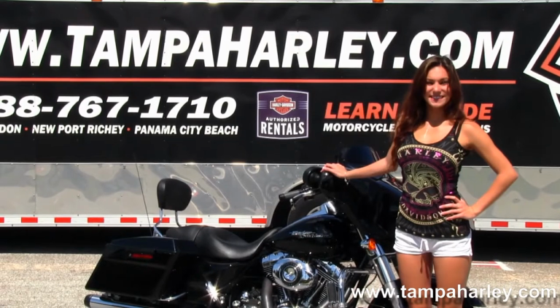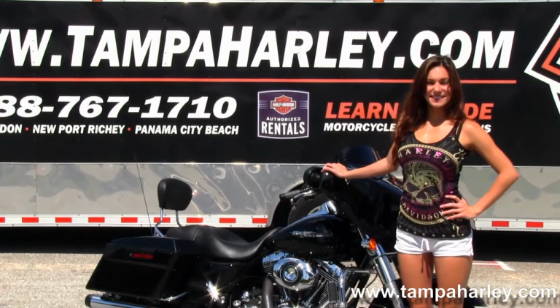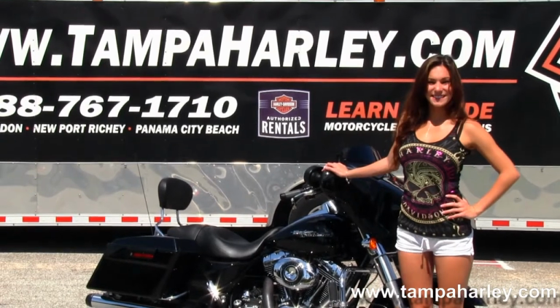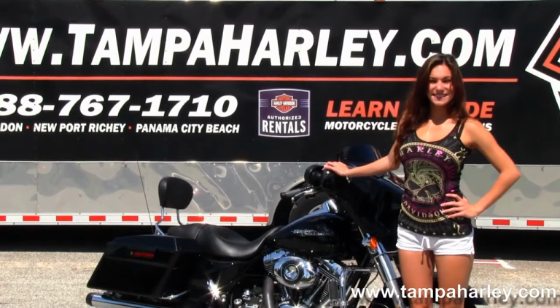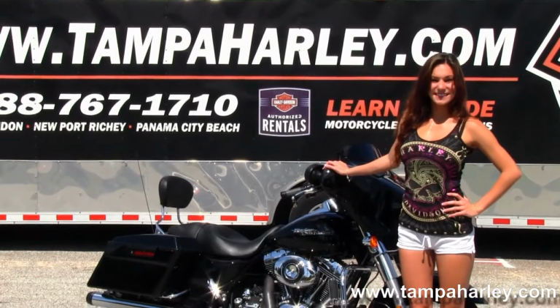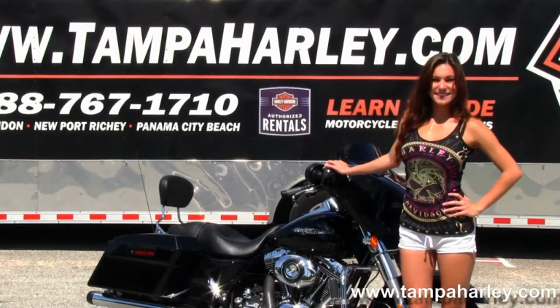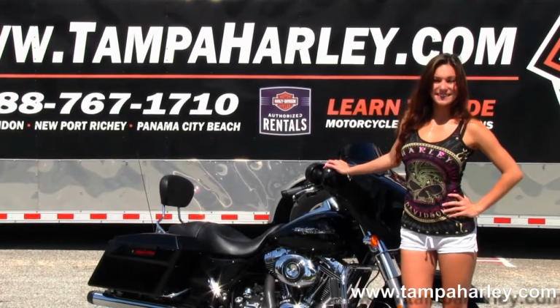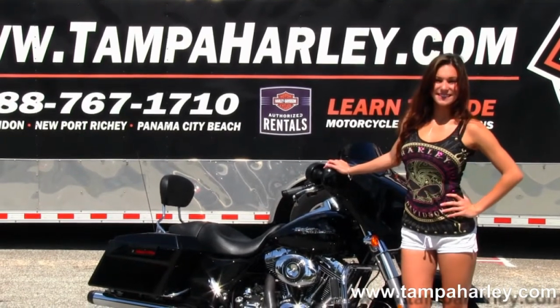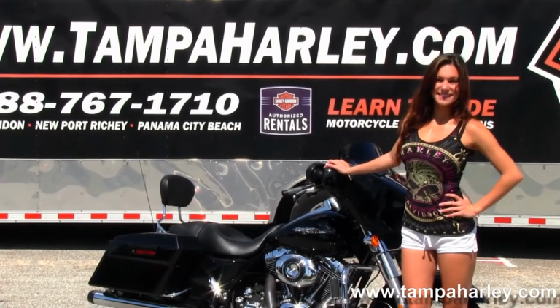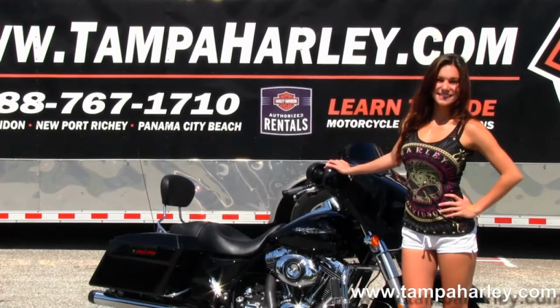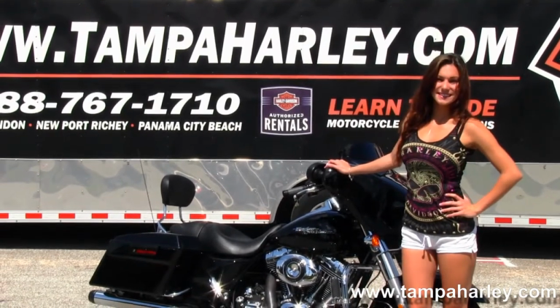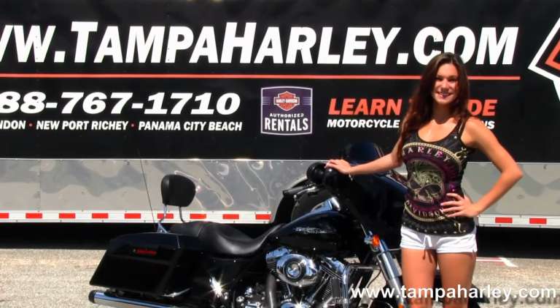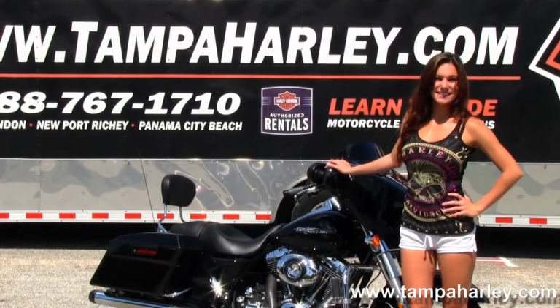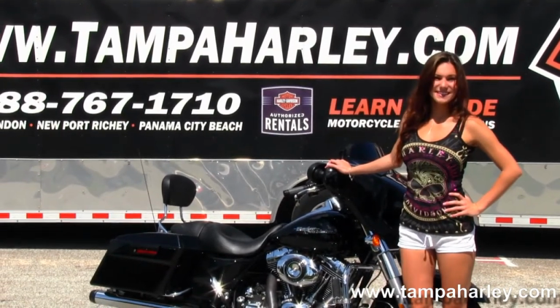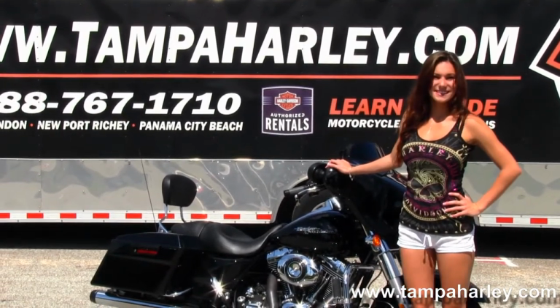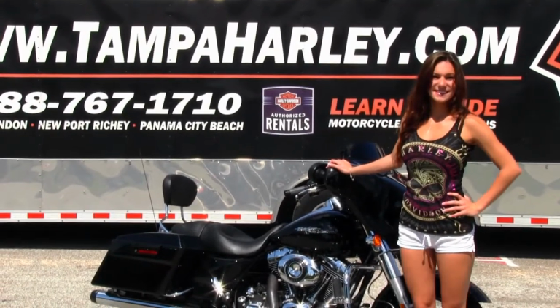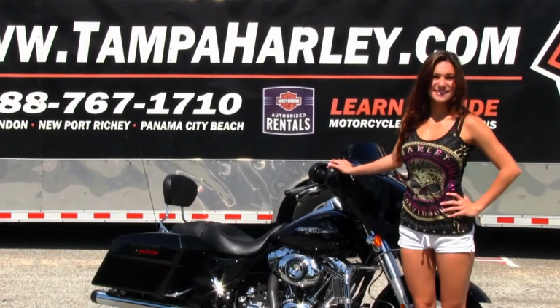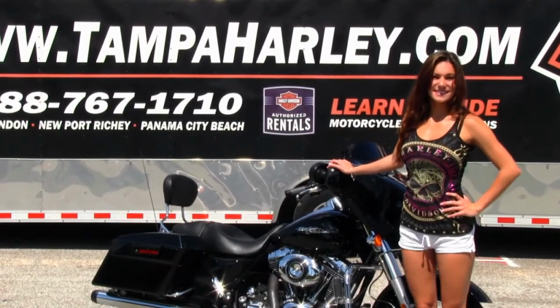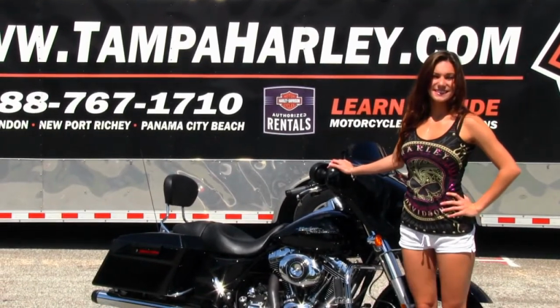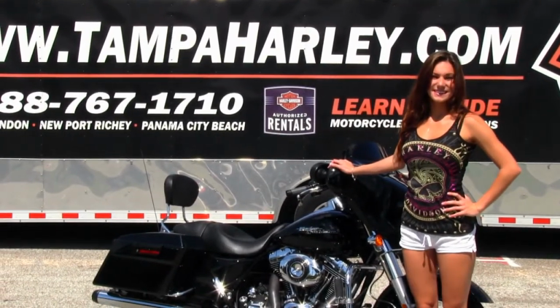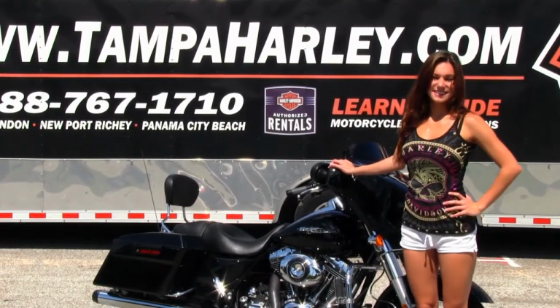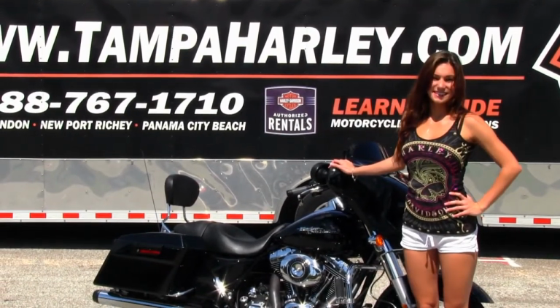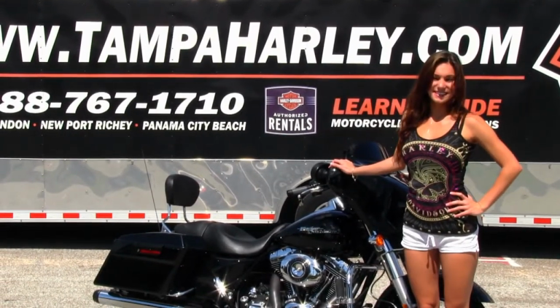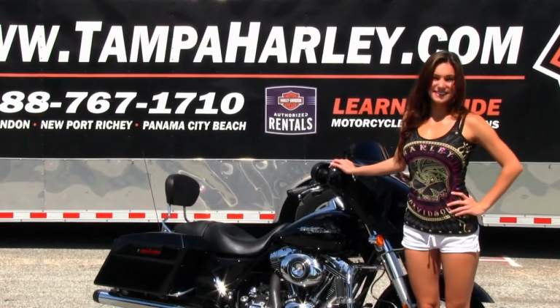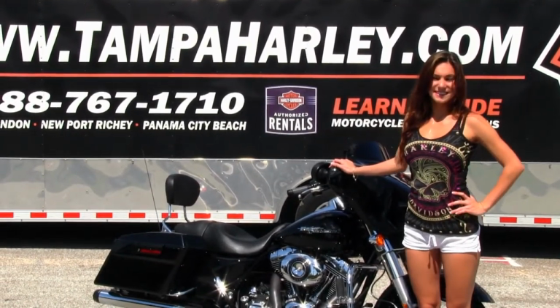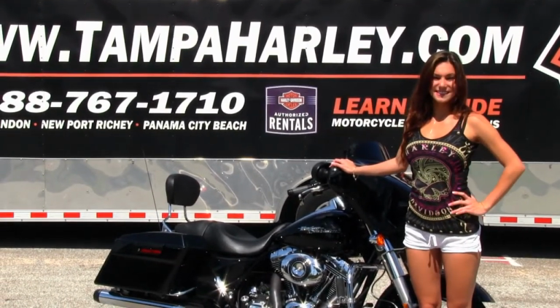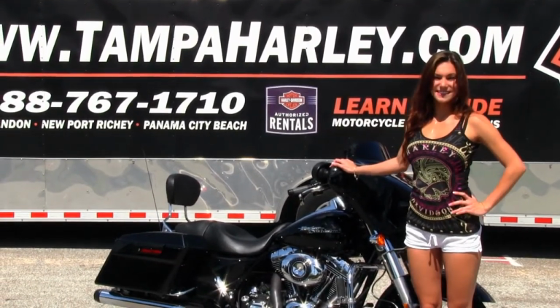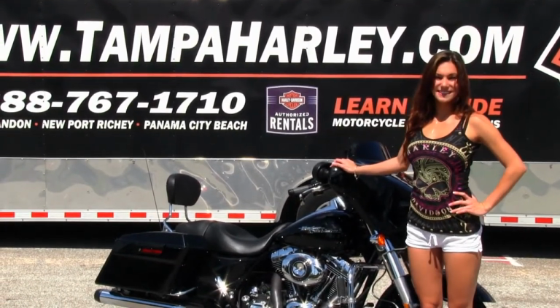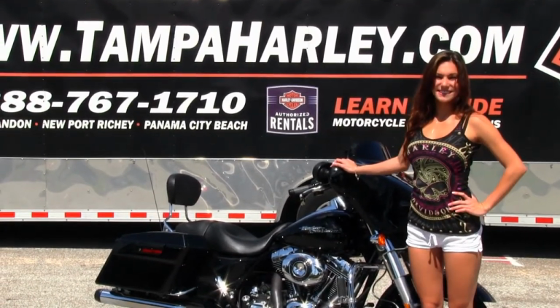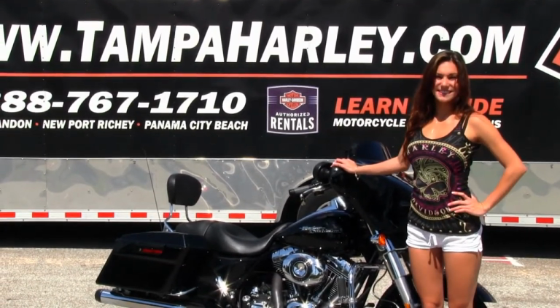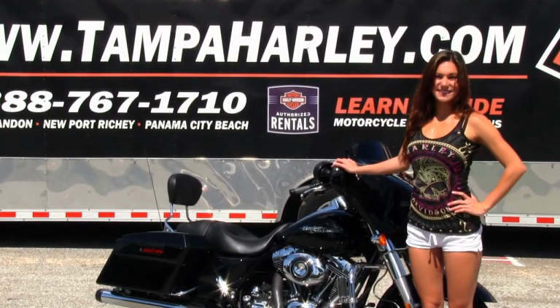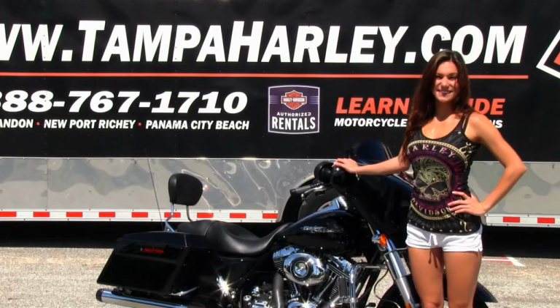We are always open 24/7, and remember to have one radical, badass, bitchin' Harley day.